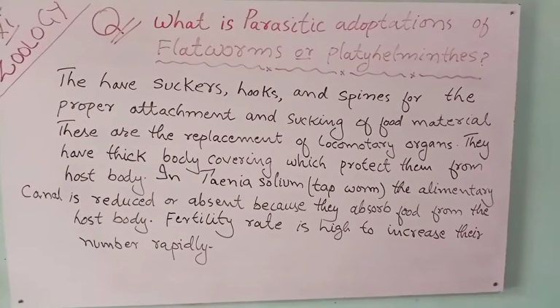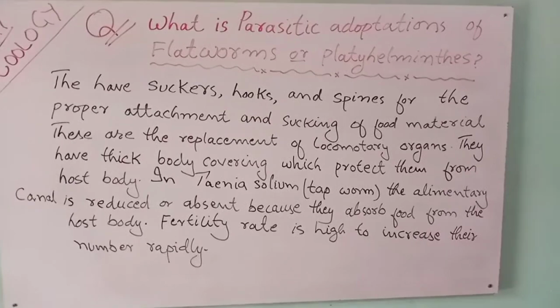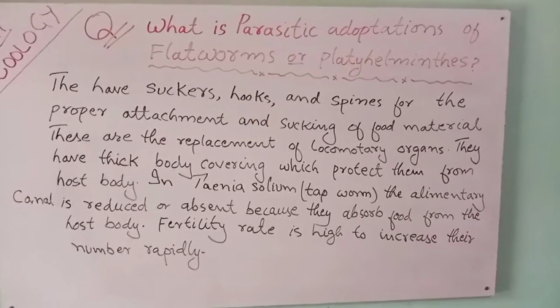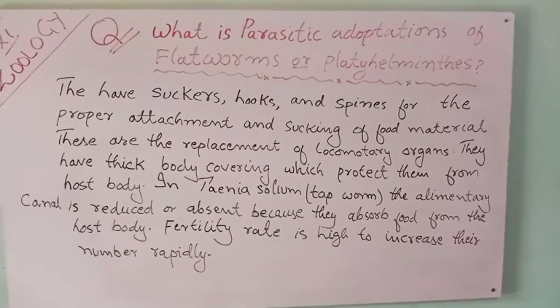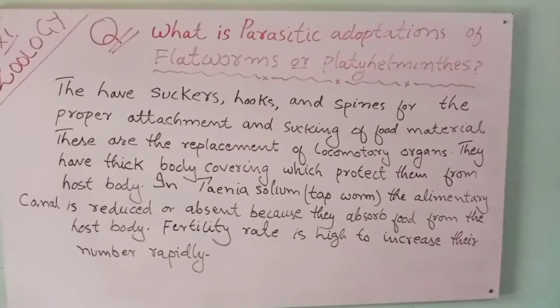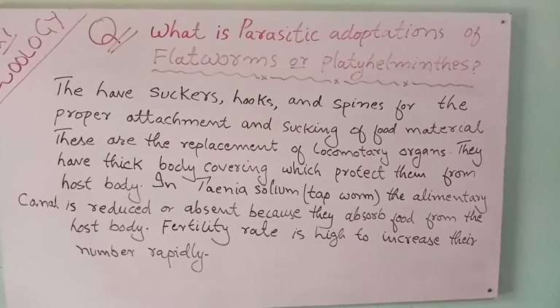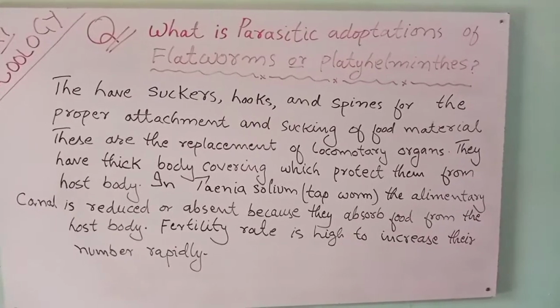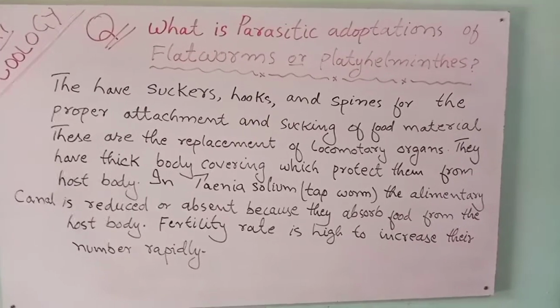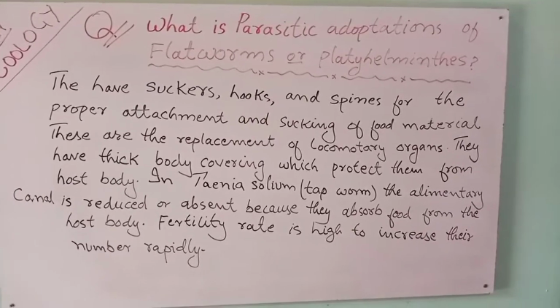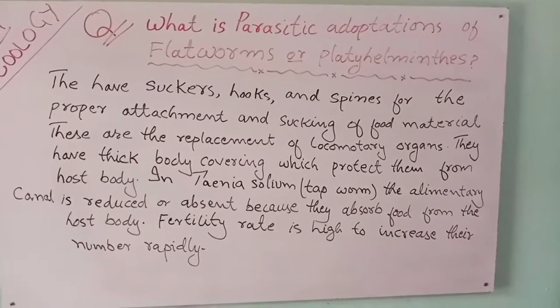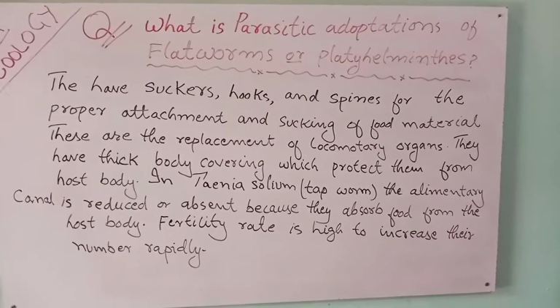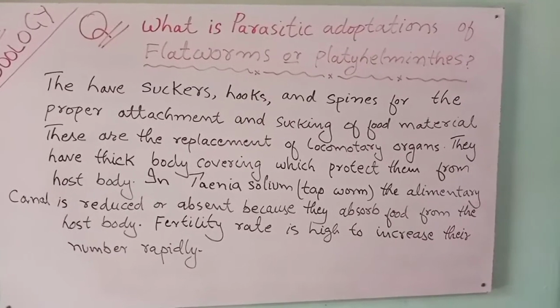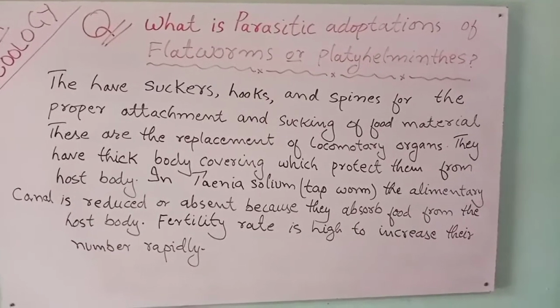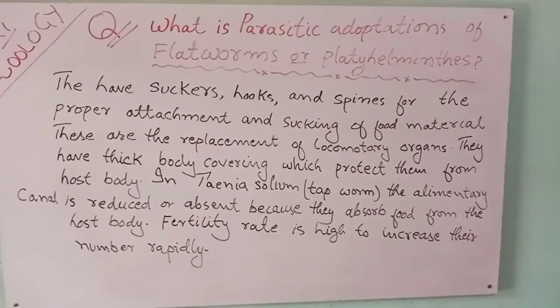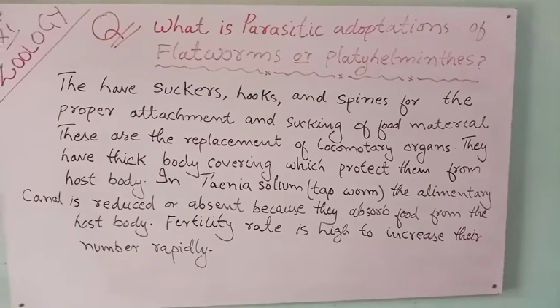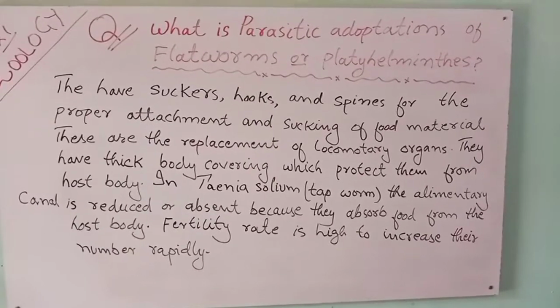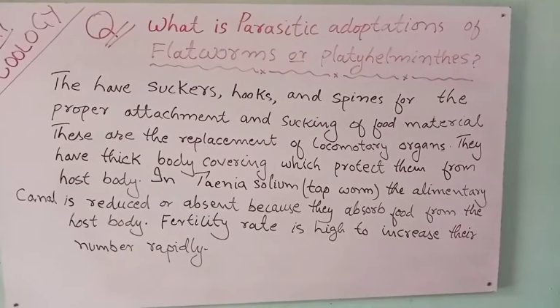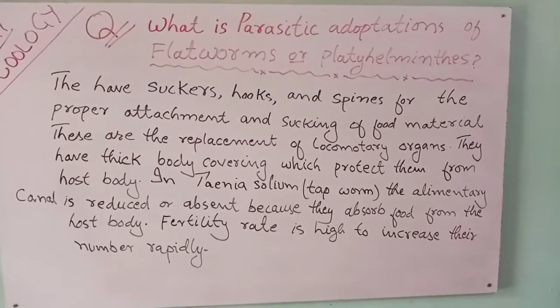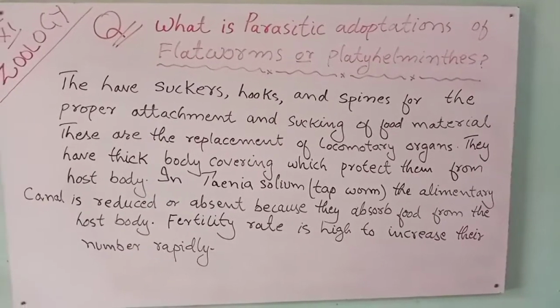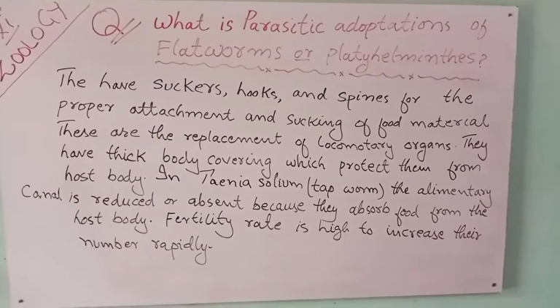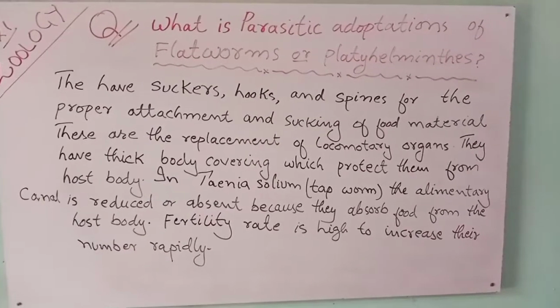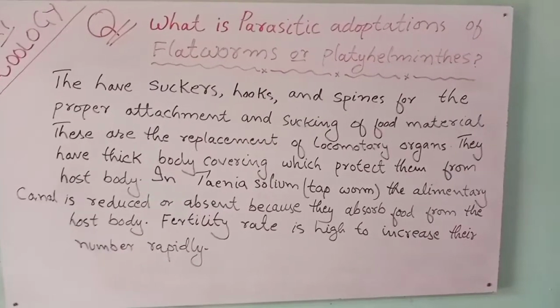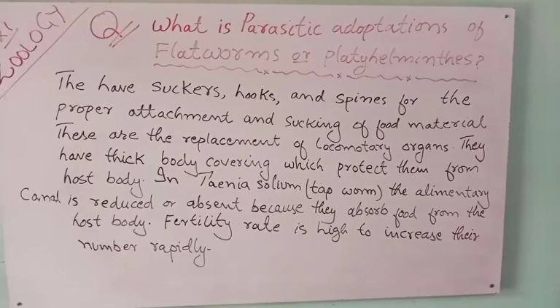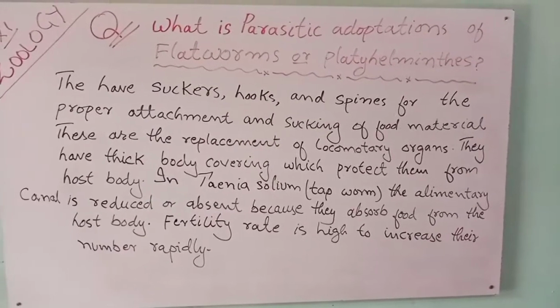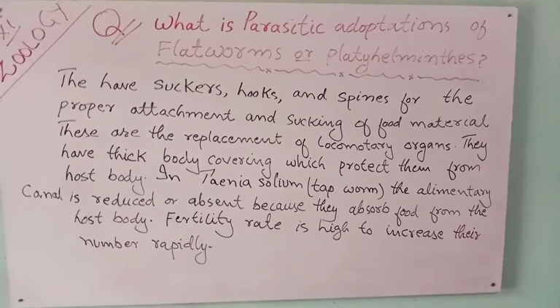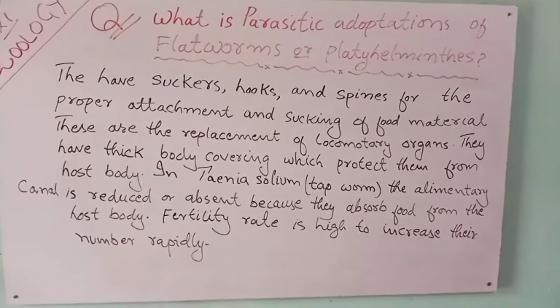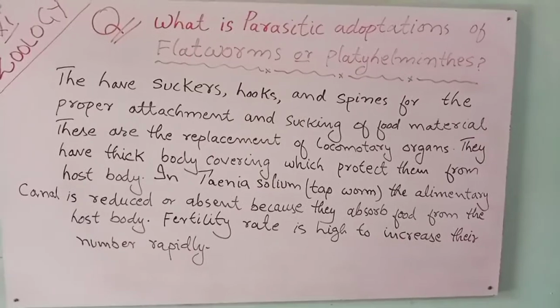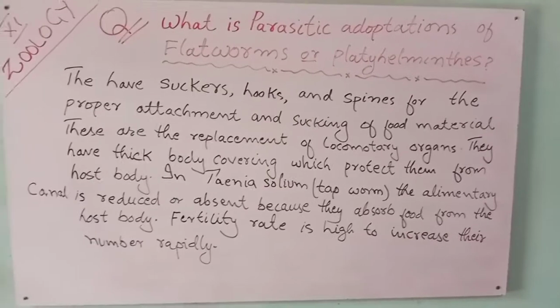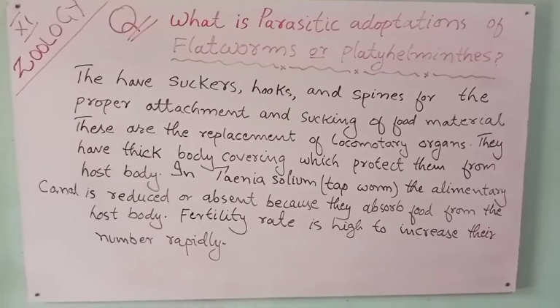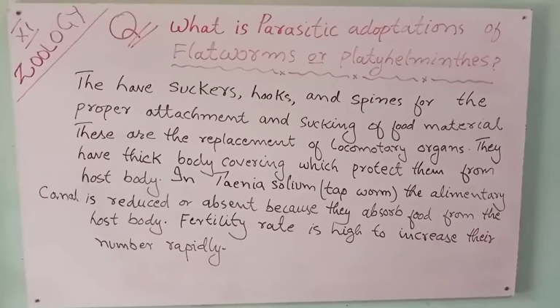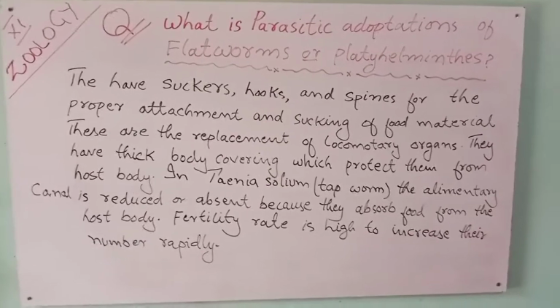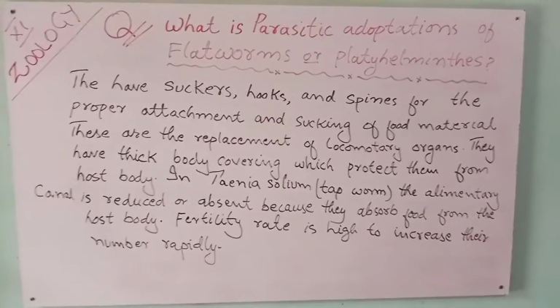Fertility rate is high to increase their number repeatedly. Take care.